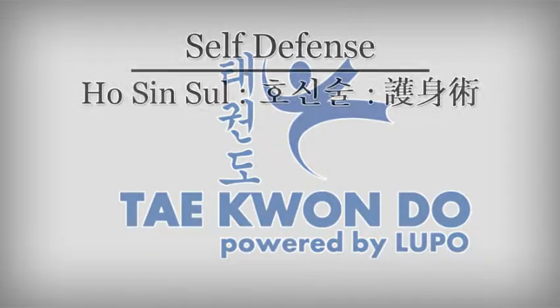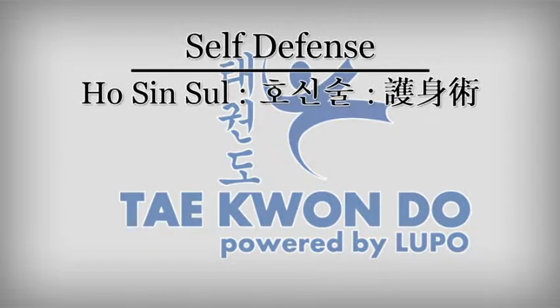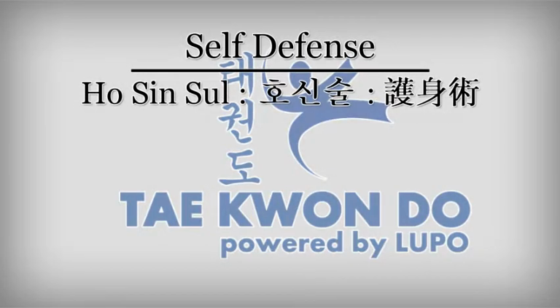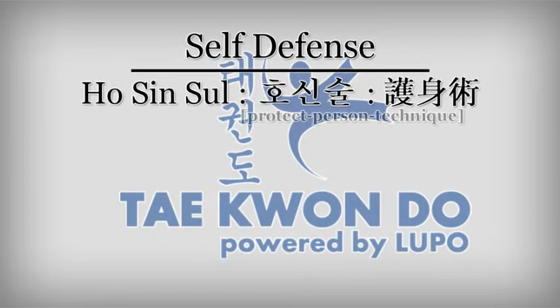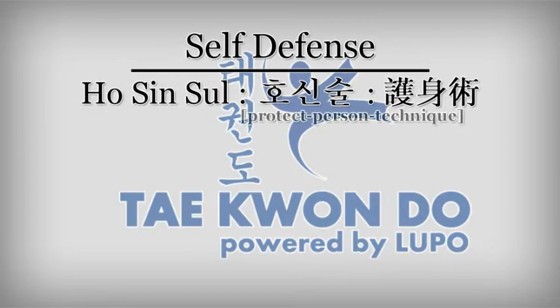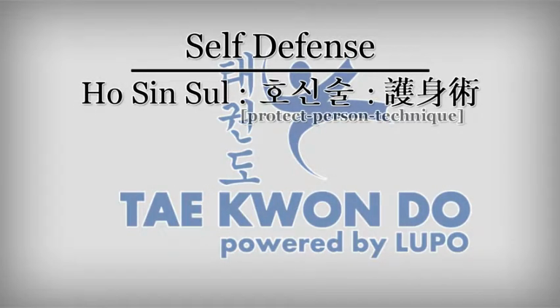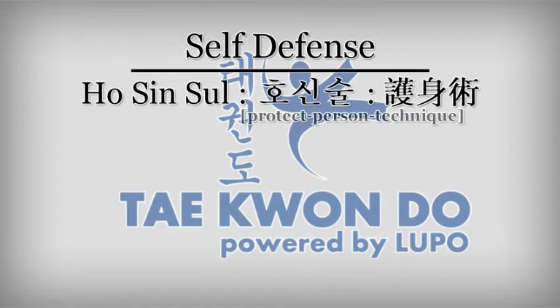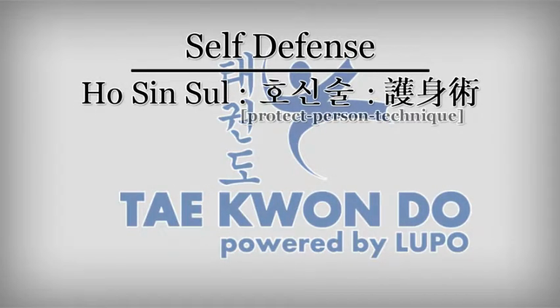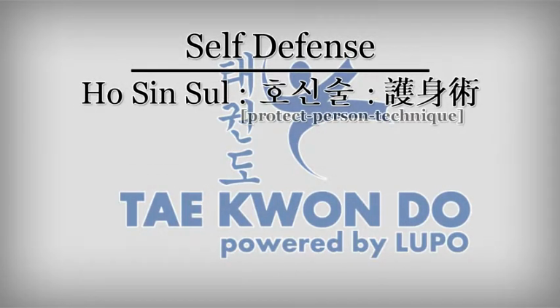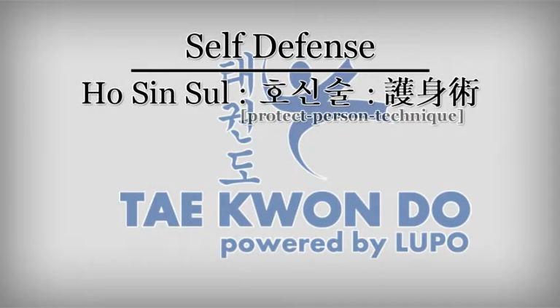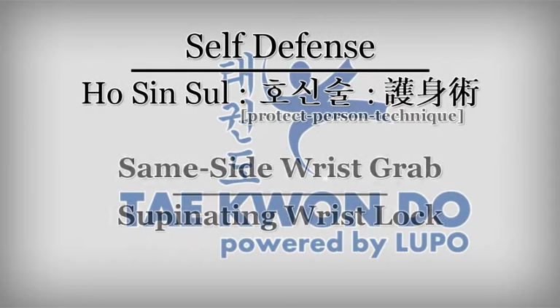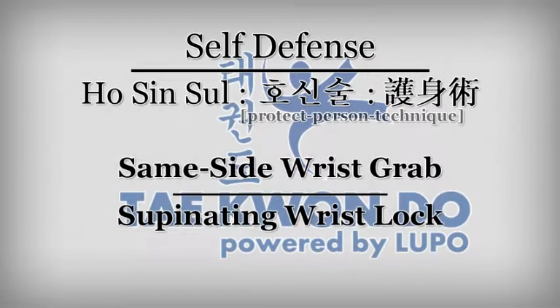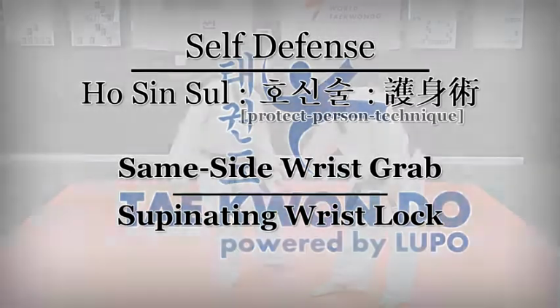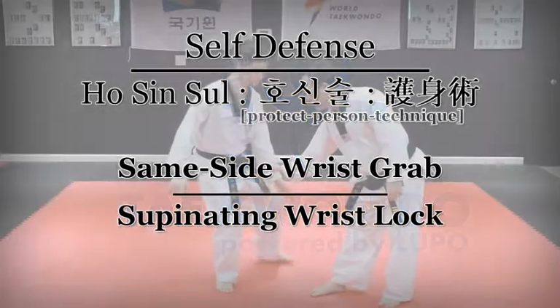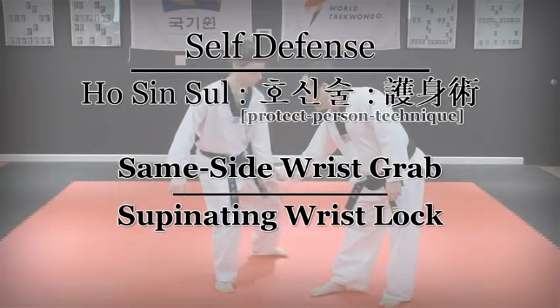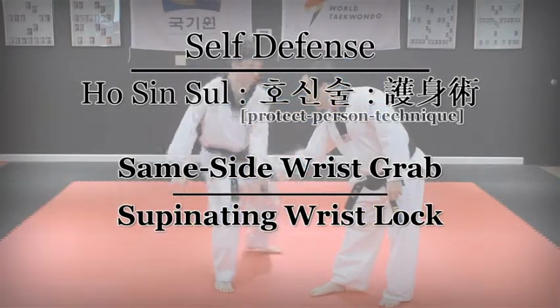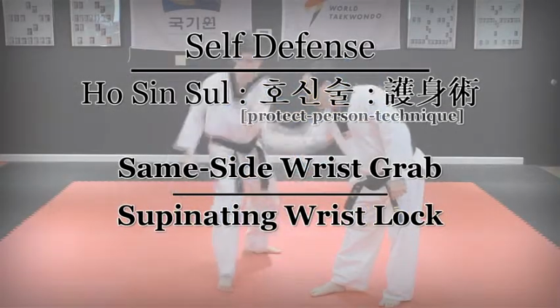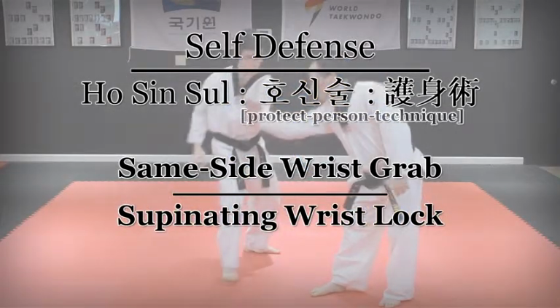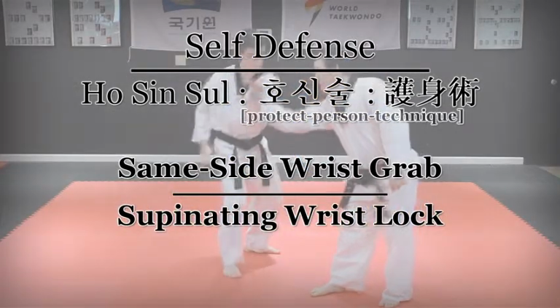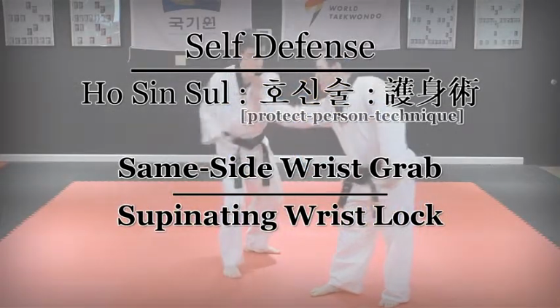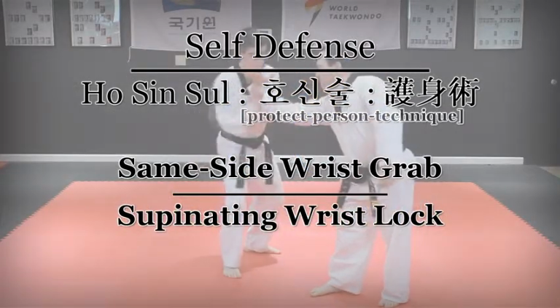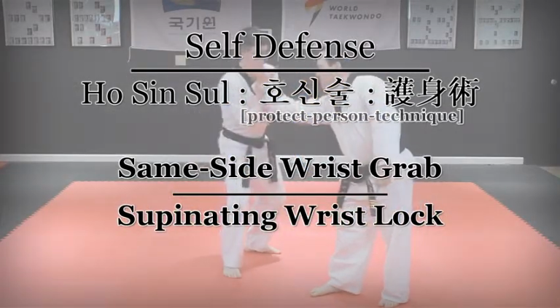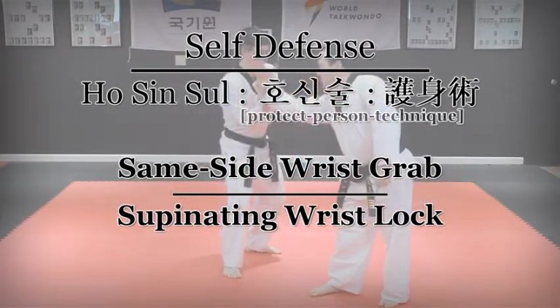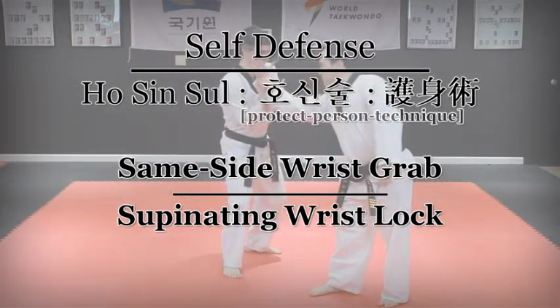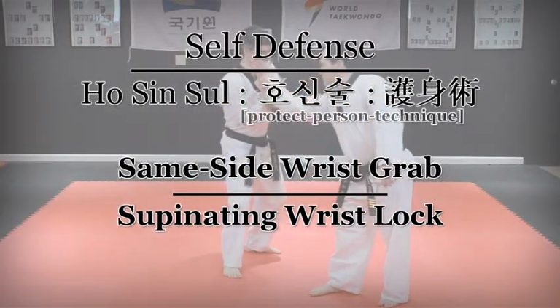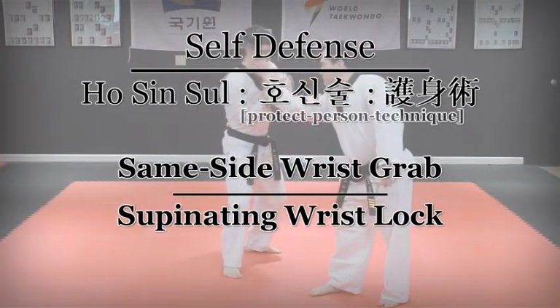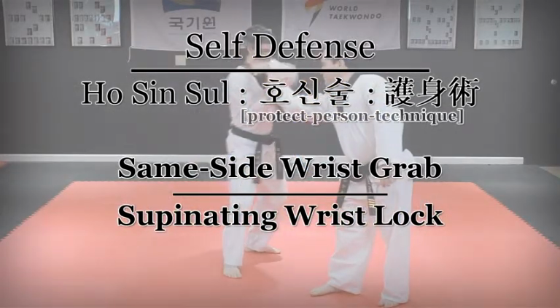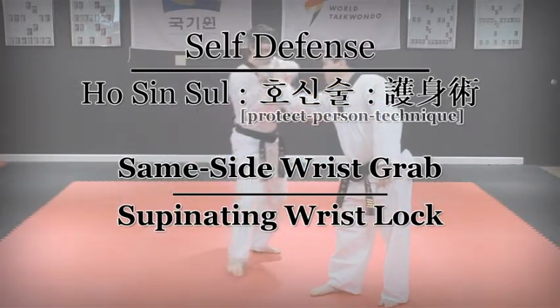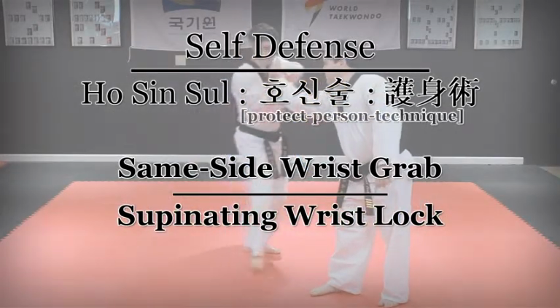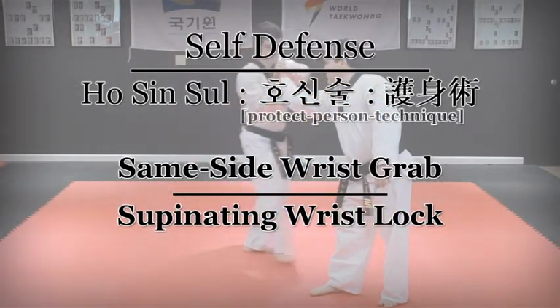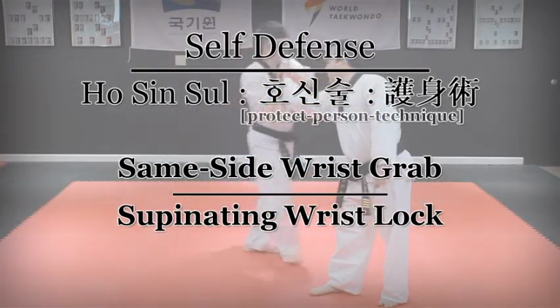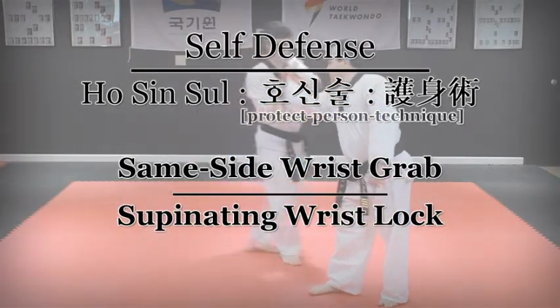Houshinsu Self-Defense Techniques: Same-Side Wrist Grab — Supinating Wrist Lock.